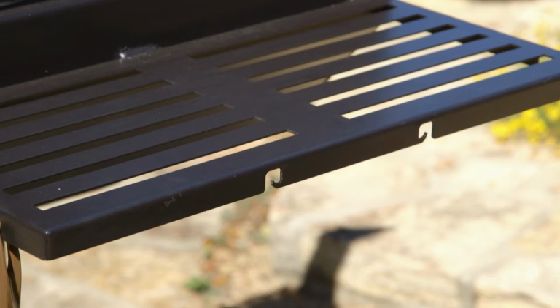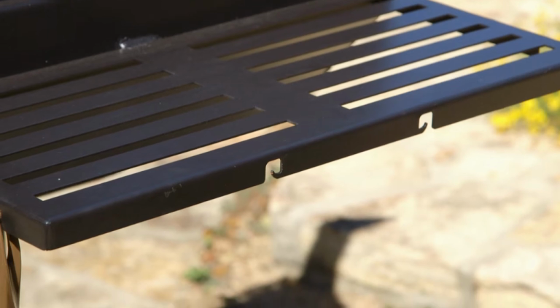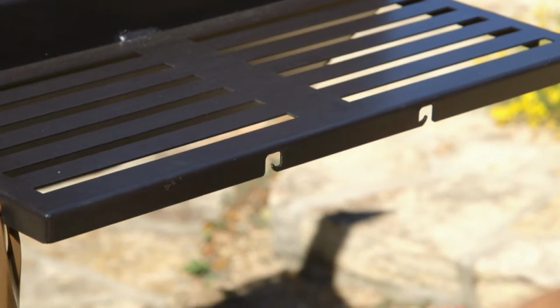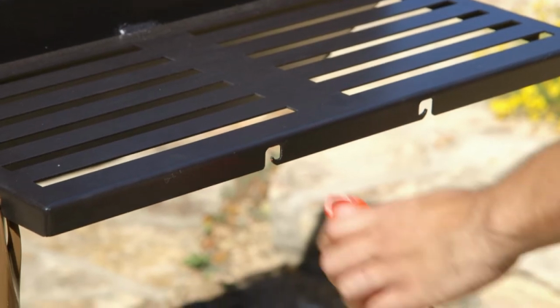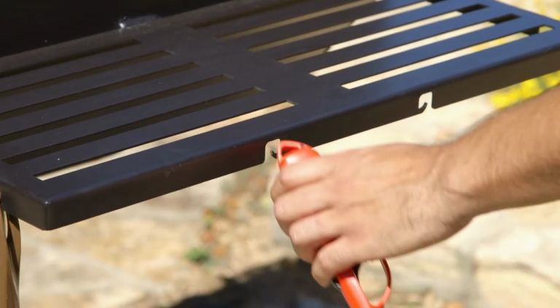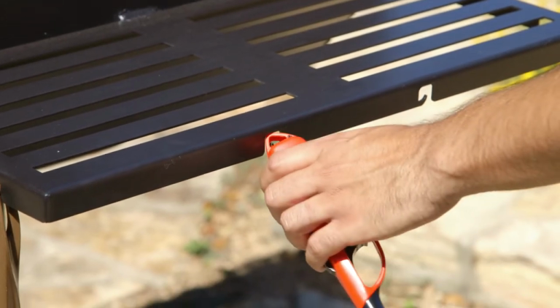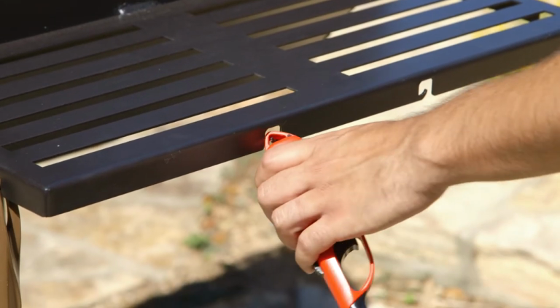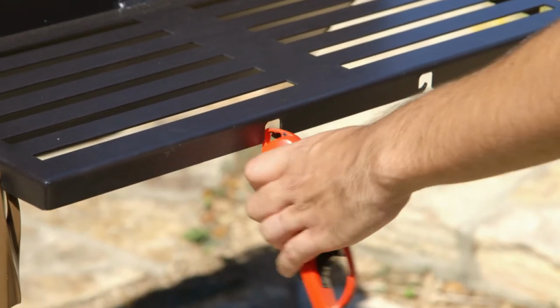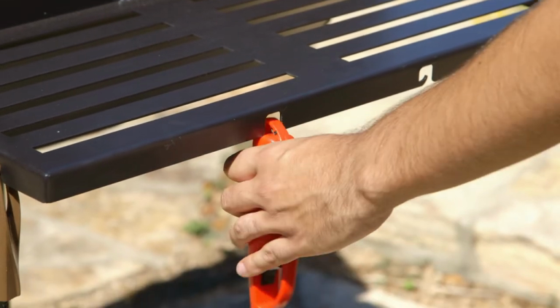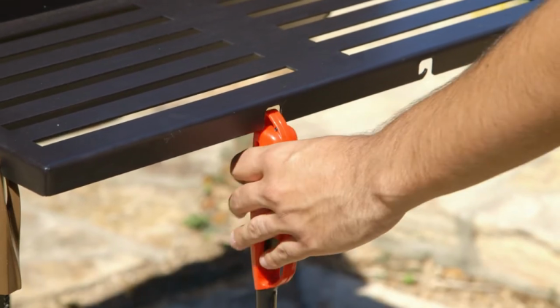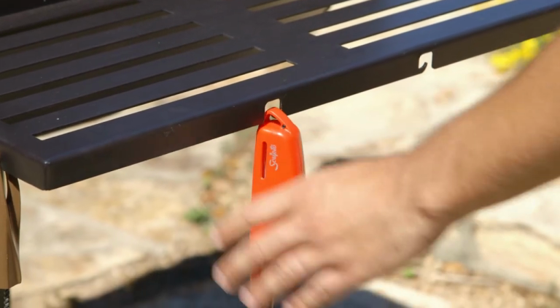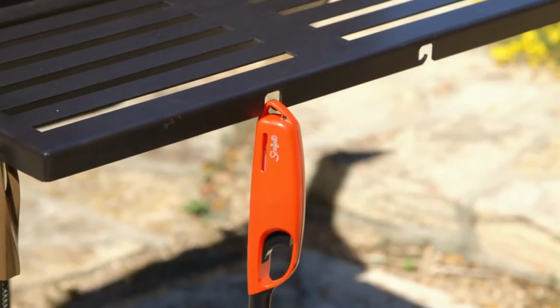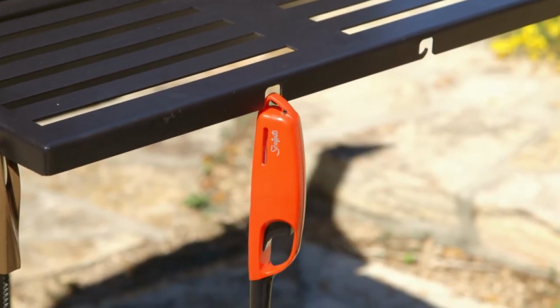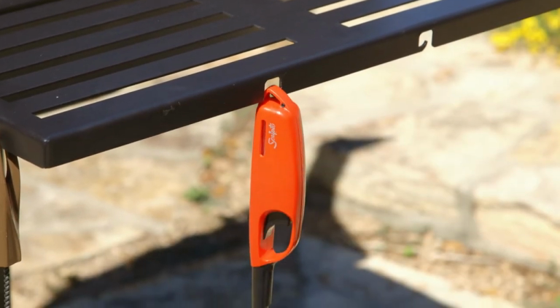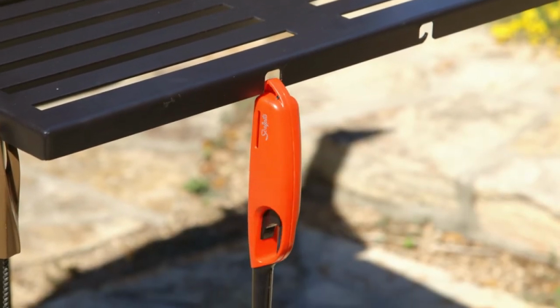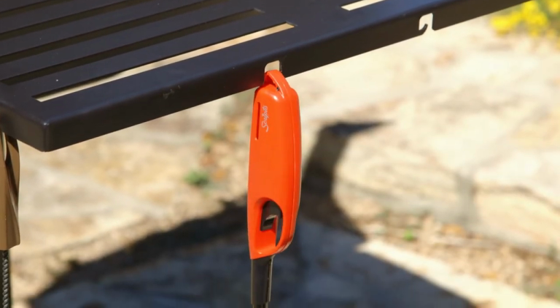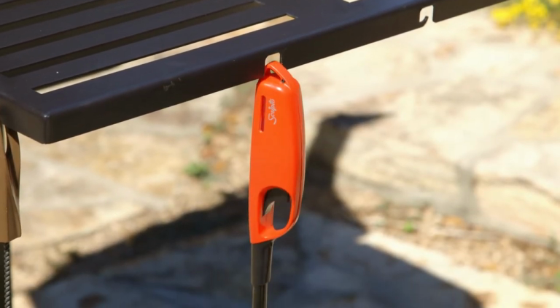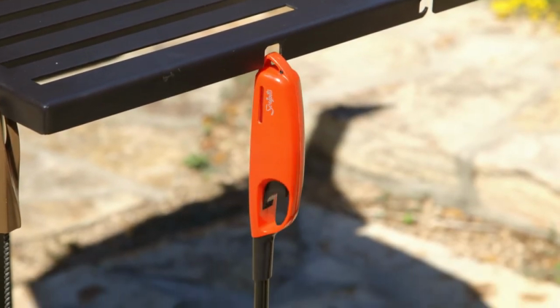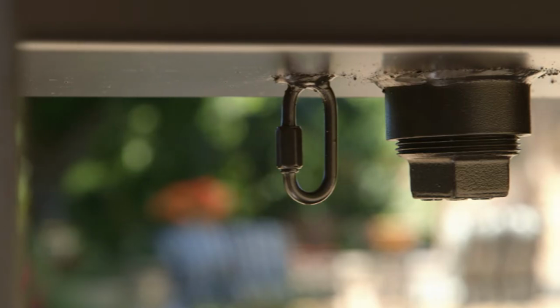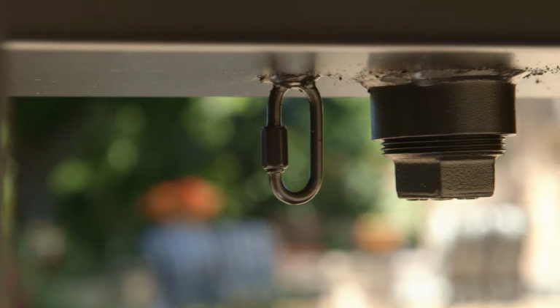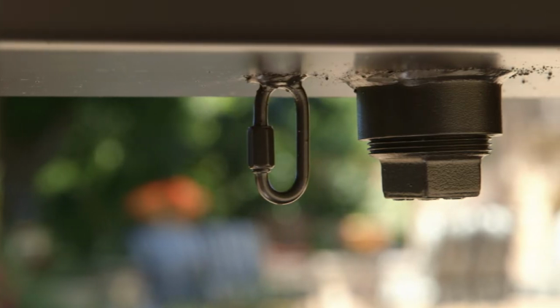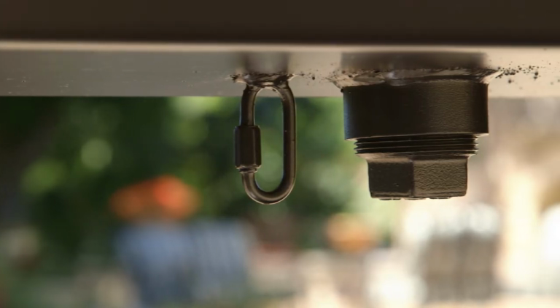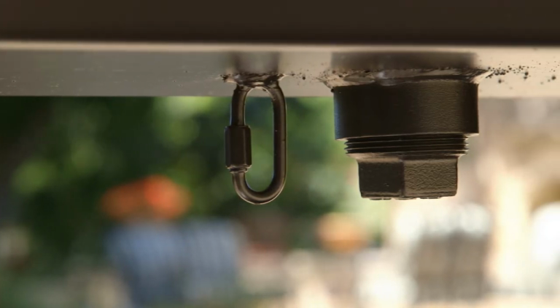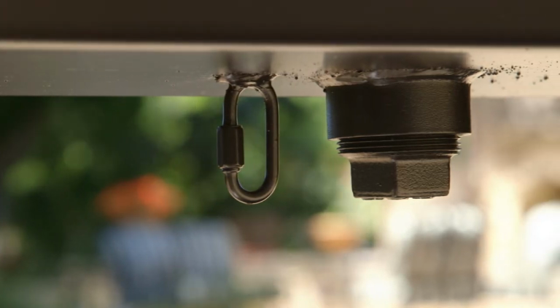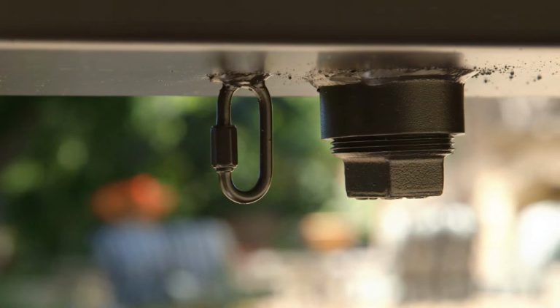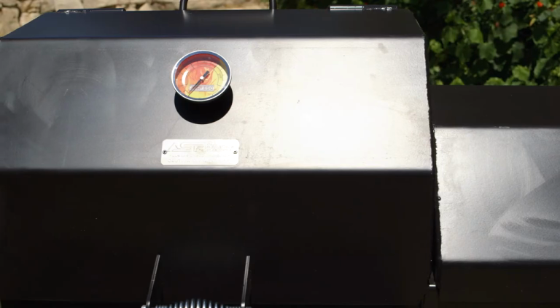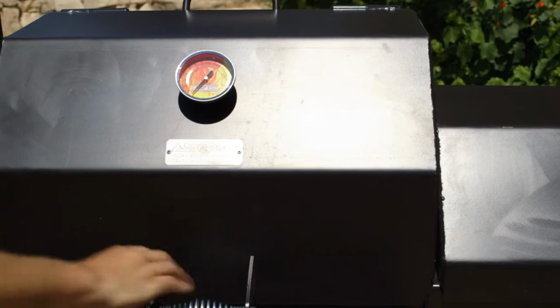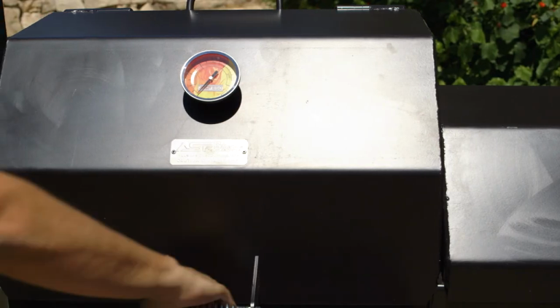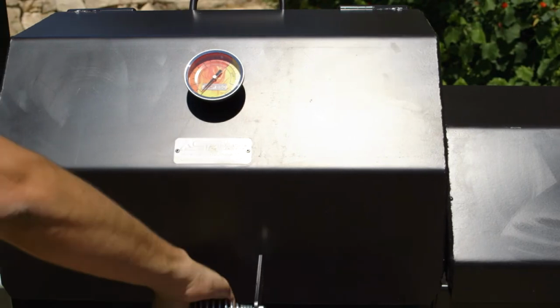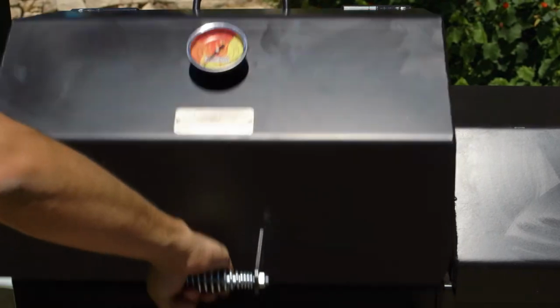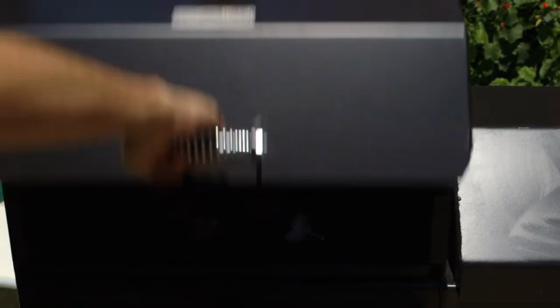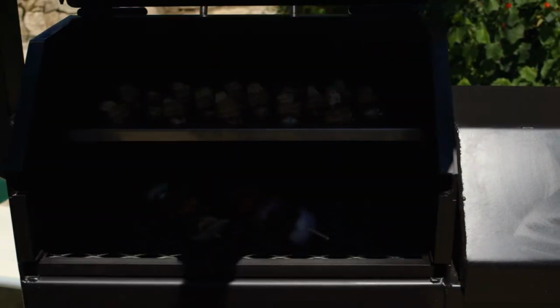Exterior features include a shelf with hooks for your barbecue utensils, a grease drain and bucket hook, and an air-cooled spring handle.